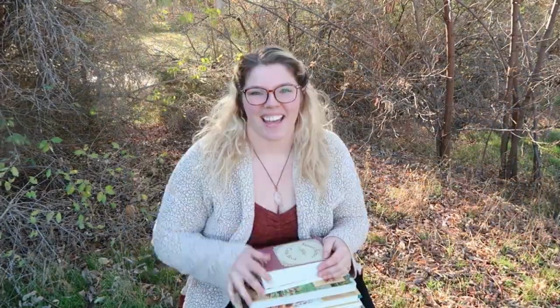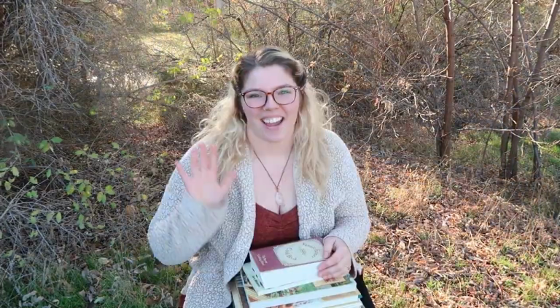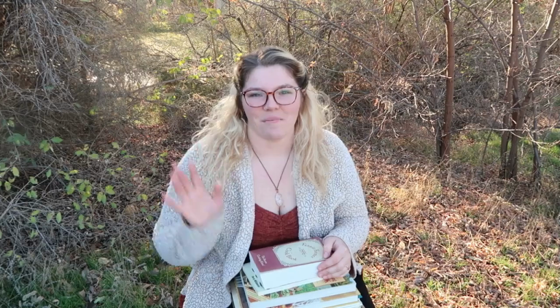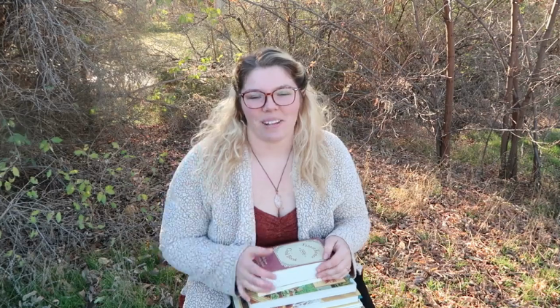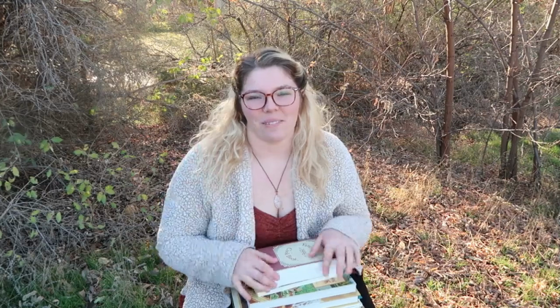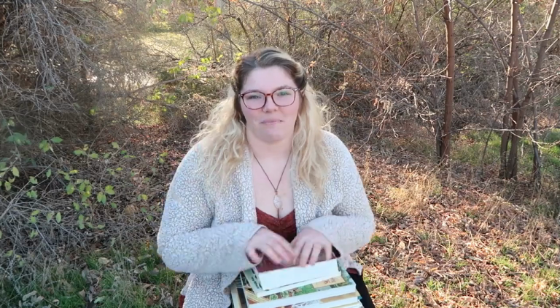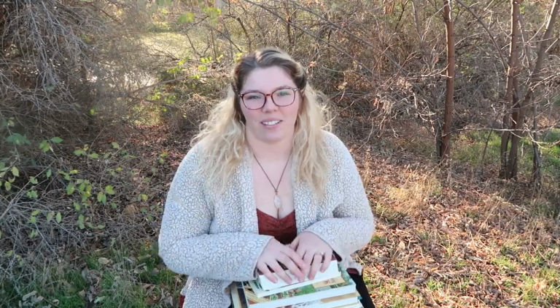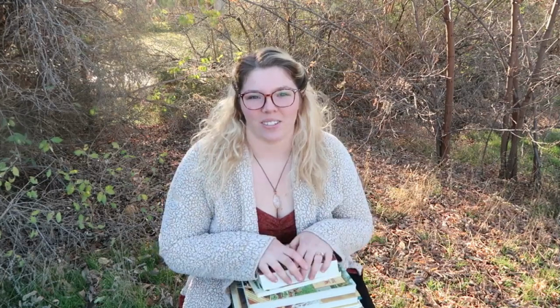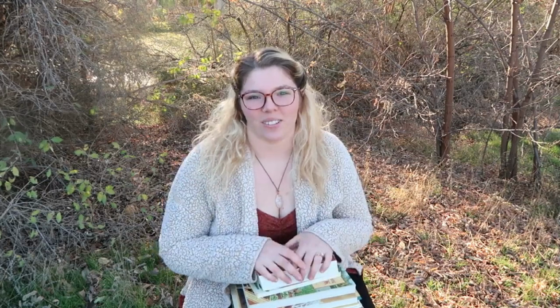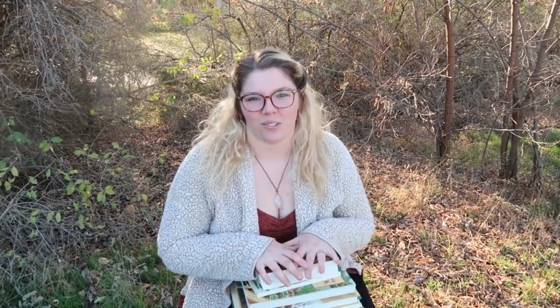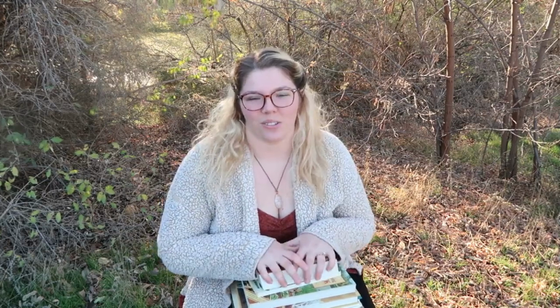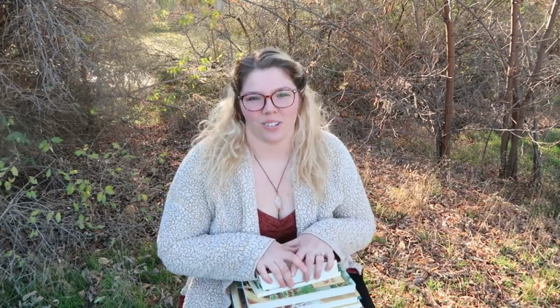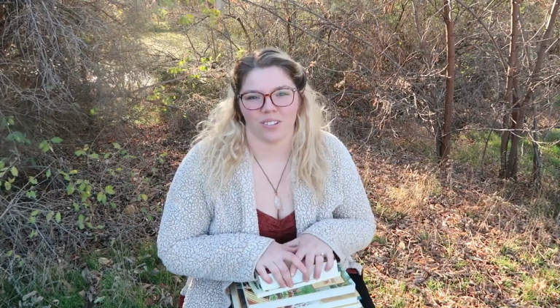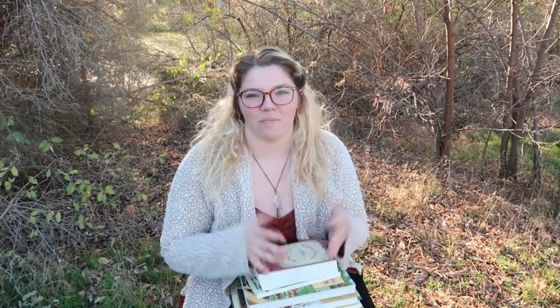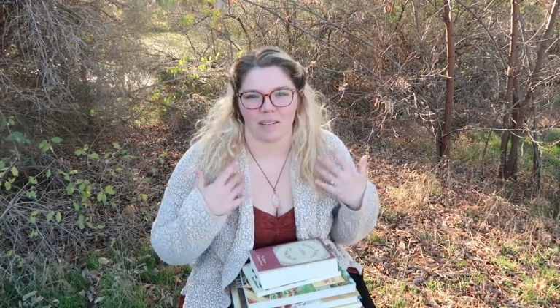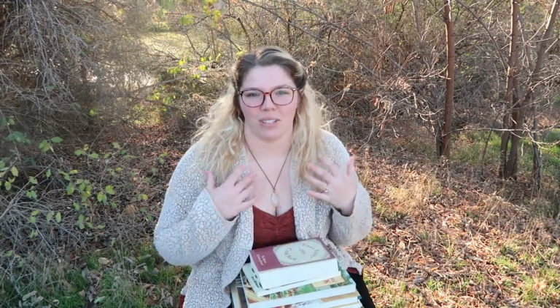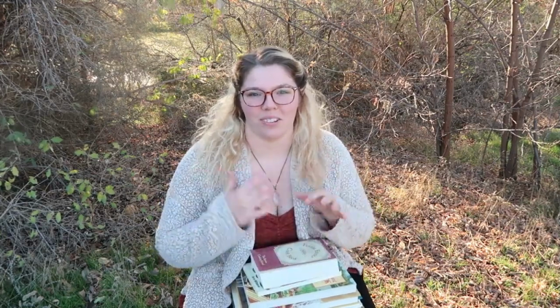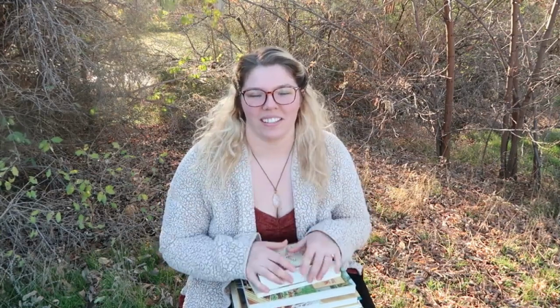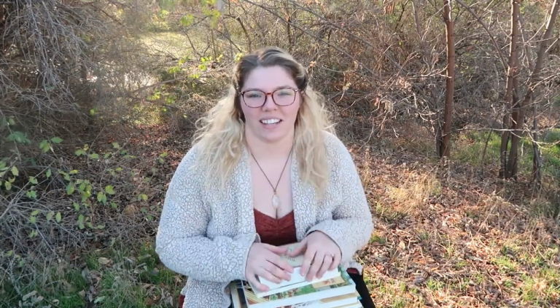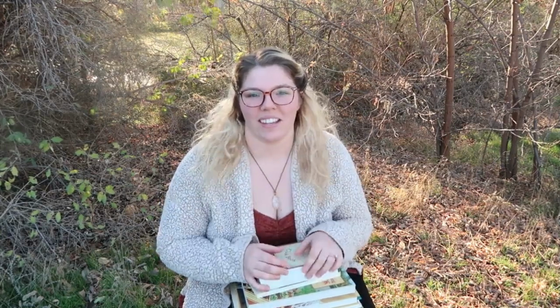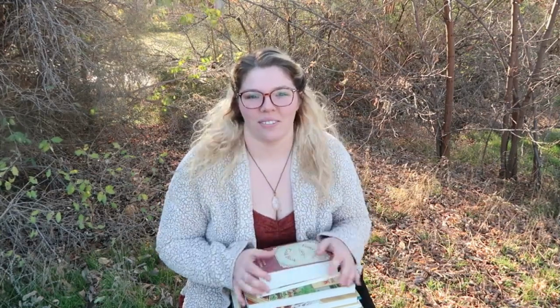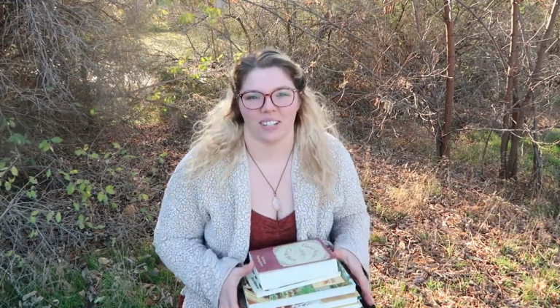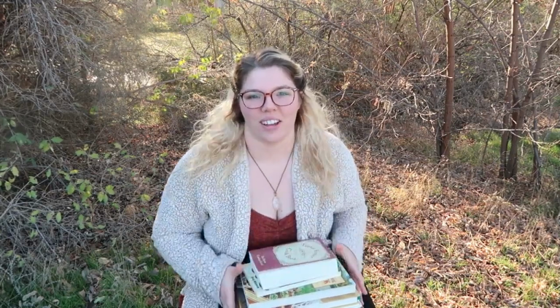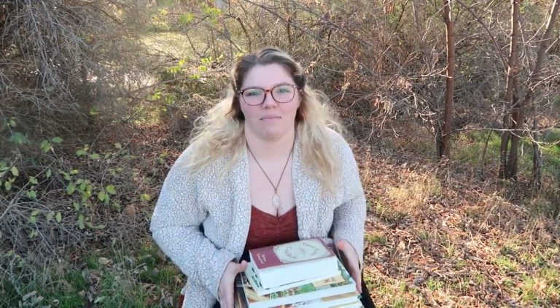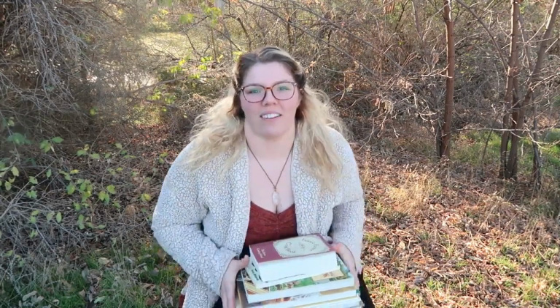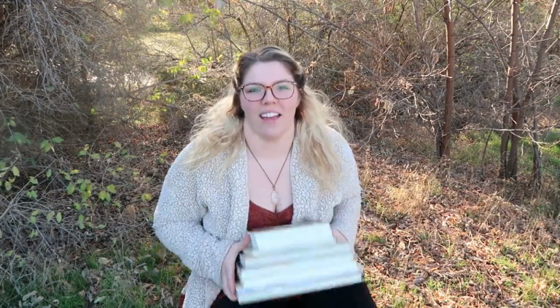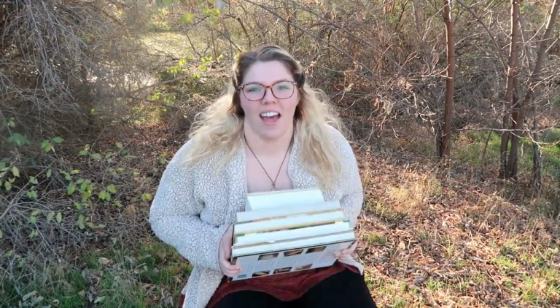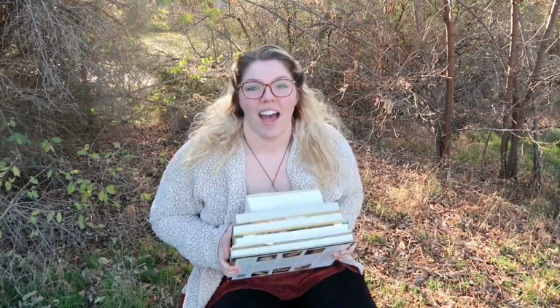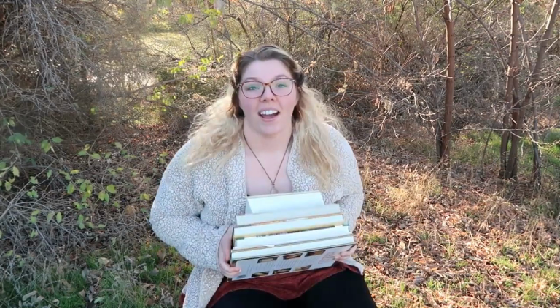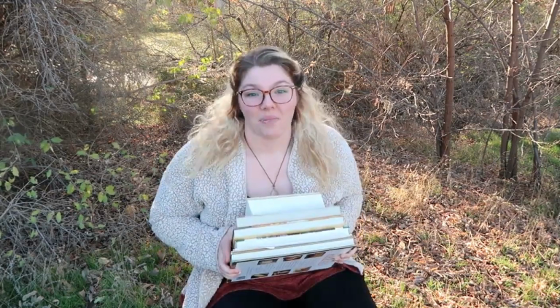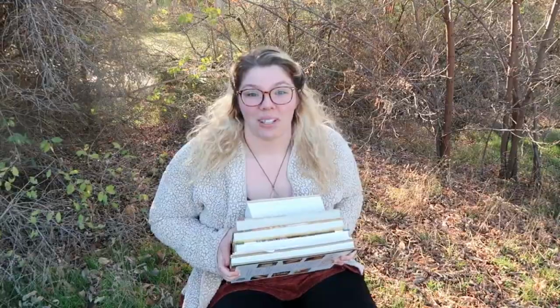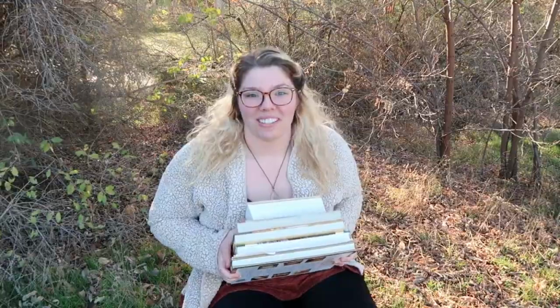Hi everybody! Welcome back to Julie's Roots and Shoots. My name is Julie. Today we're gonna talk about cookbooks.